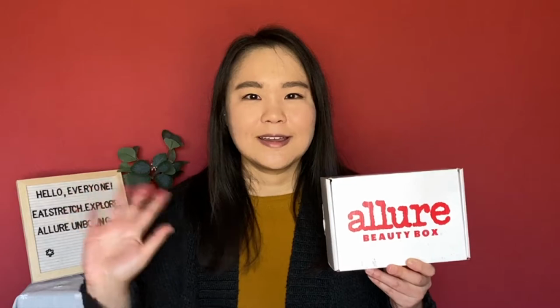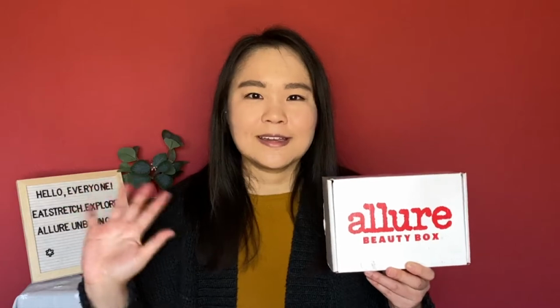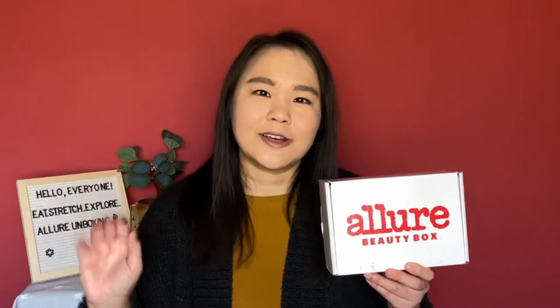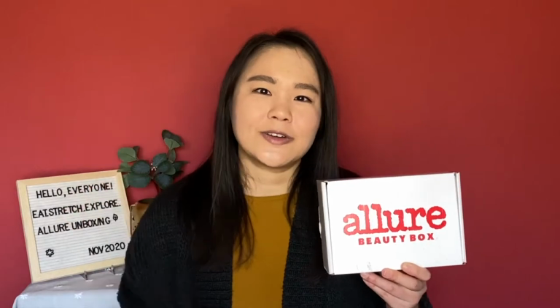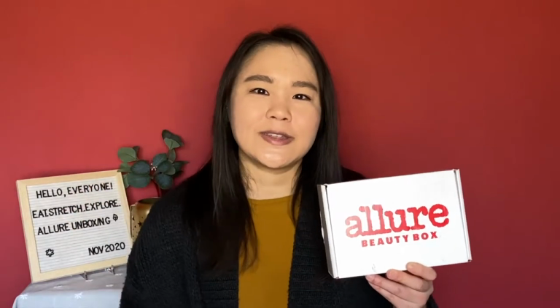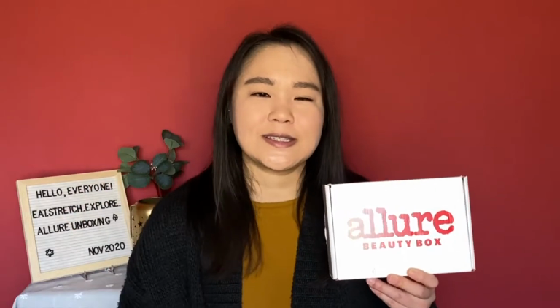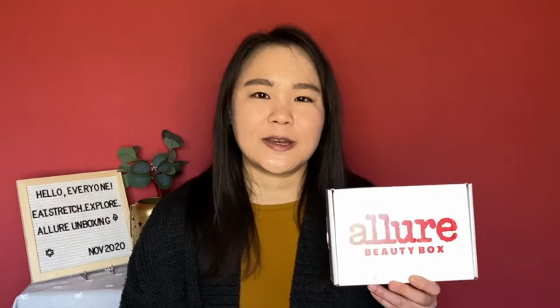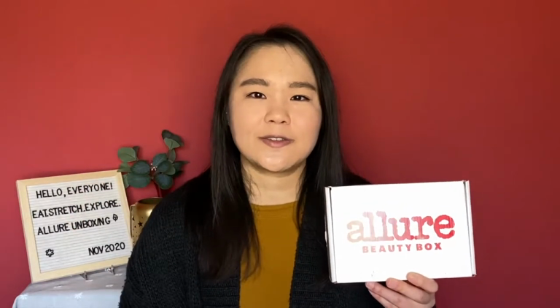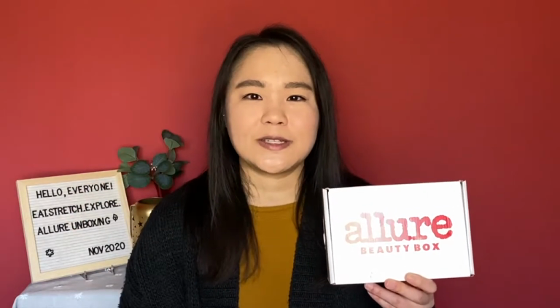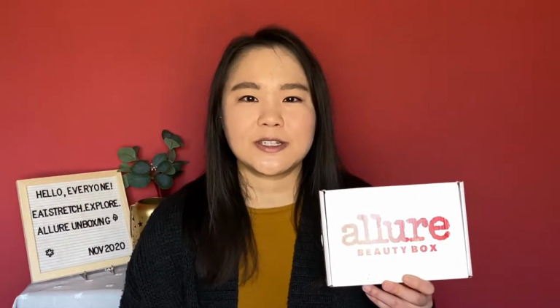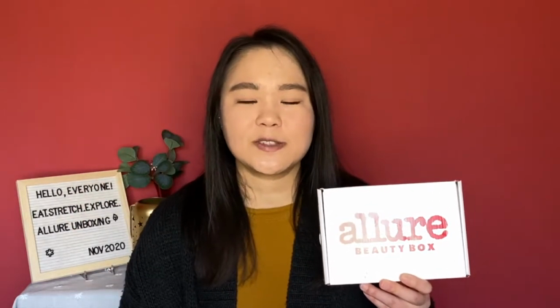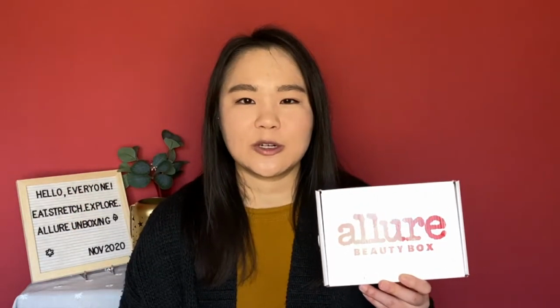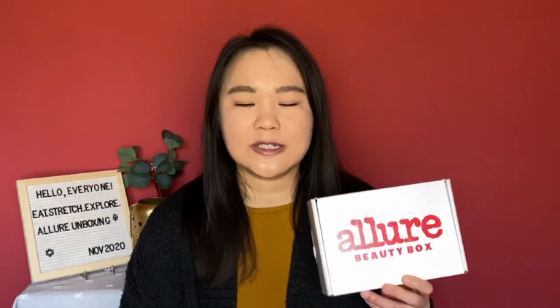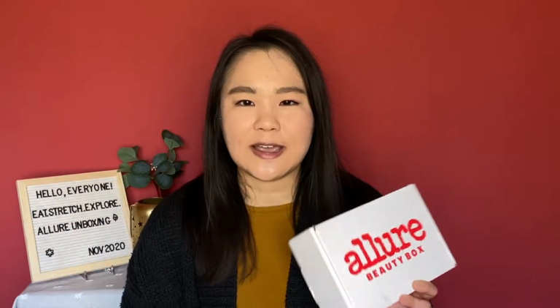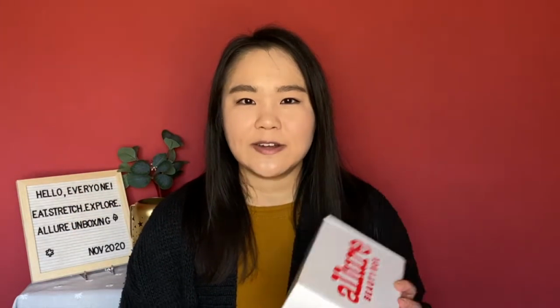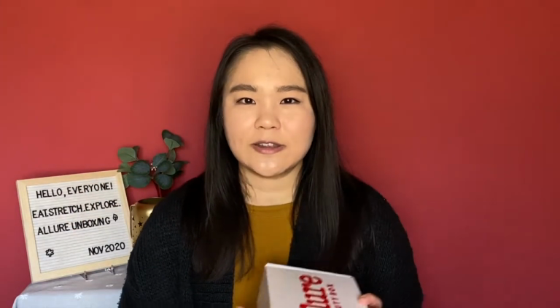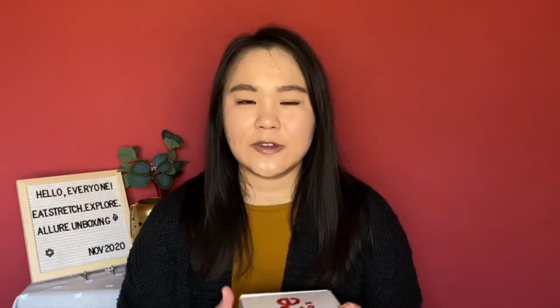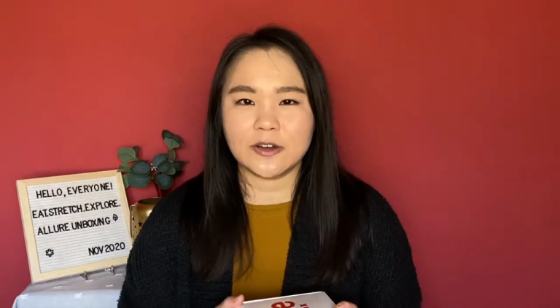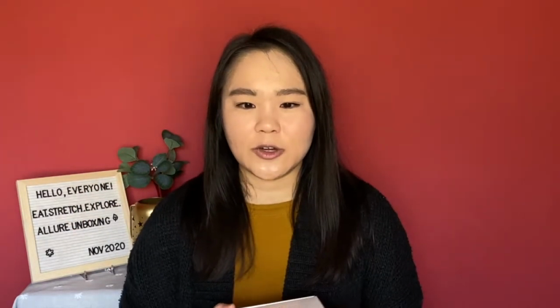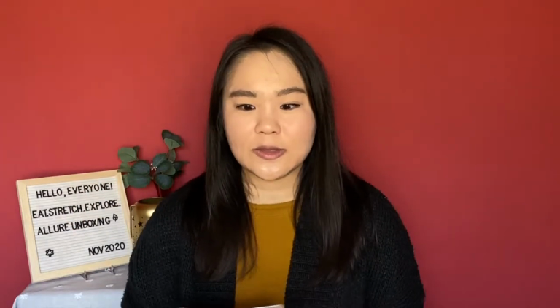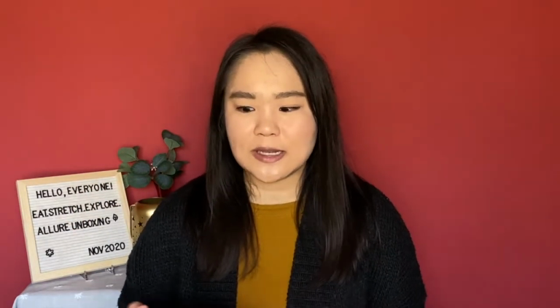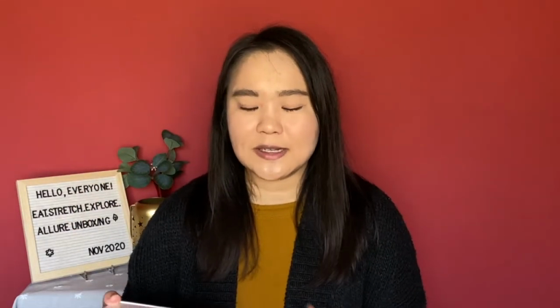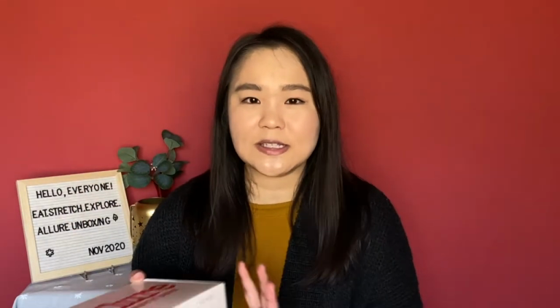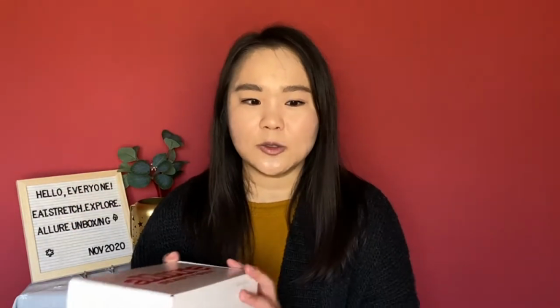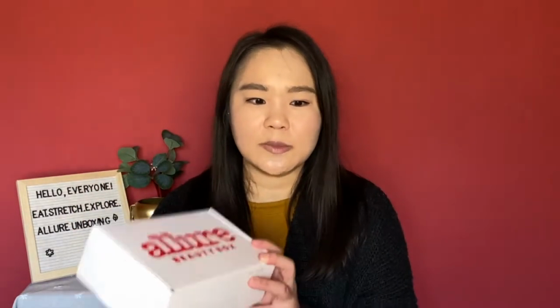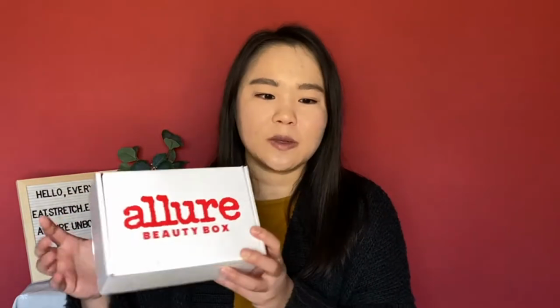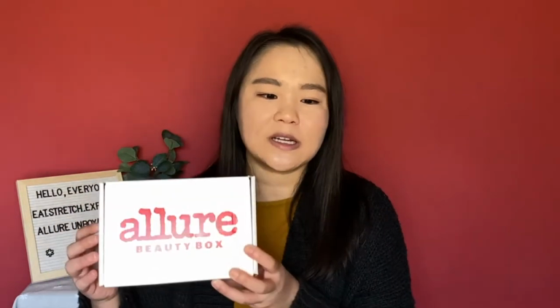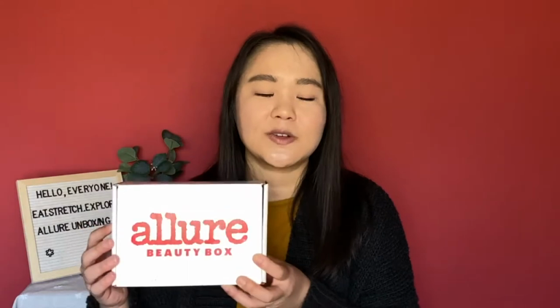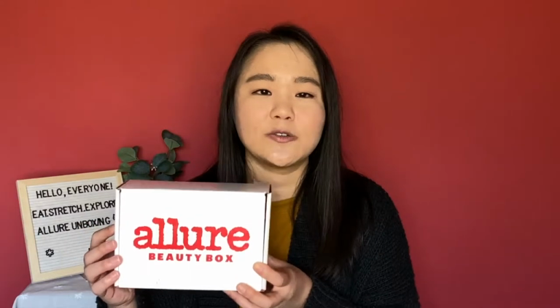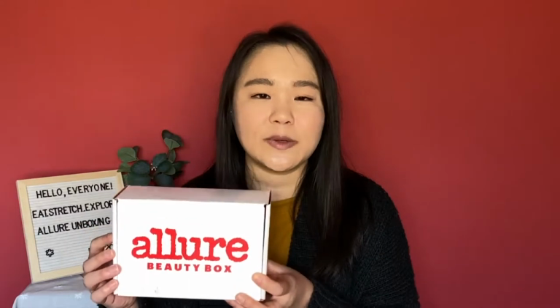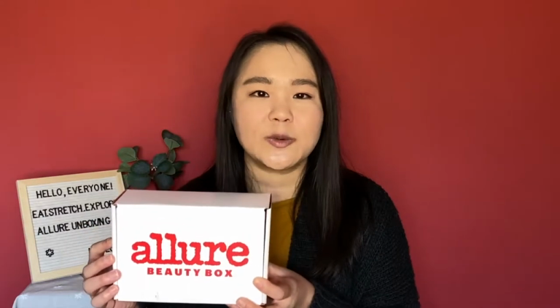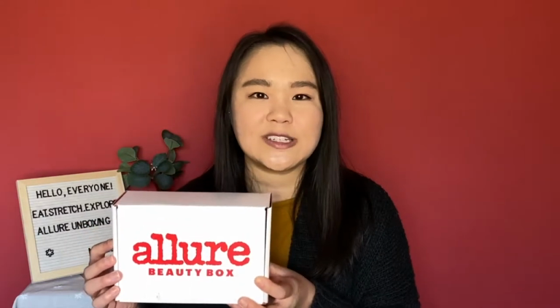Hello everyone, this is Meredith from East Stretch Explorer. Today I have another video for you — this time it is the Allure Beauty Box for November 2020.